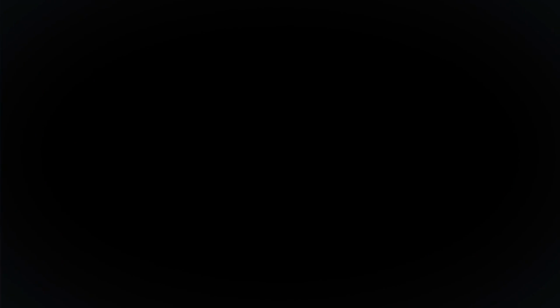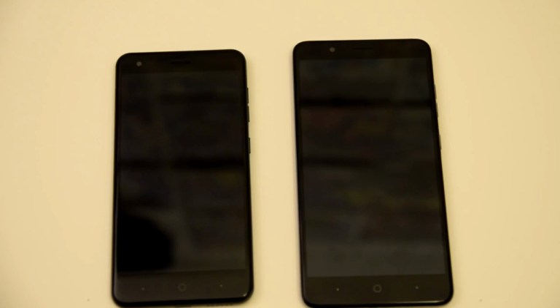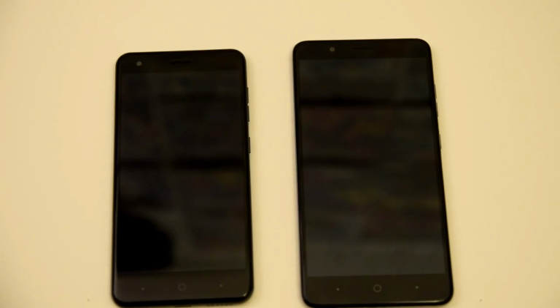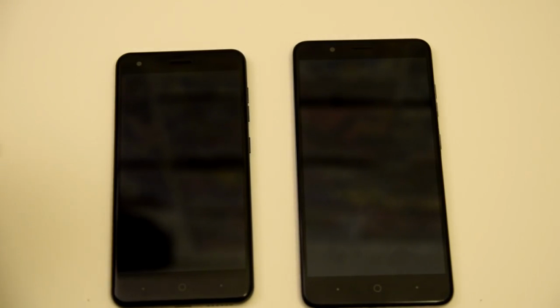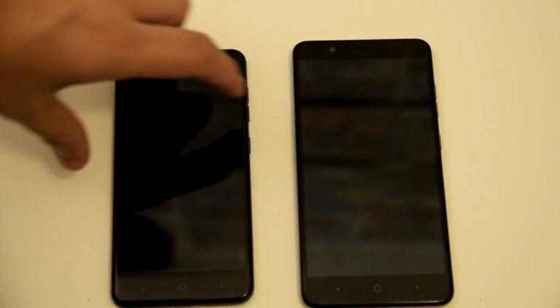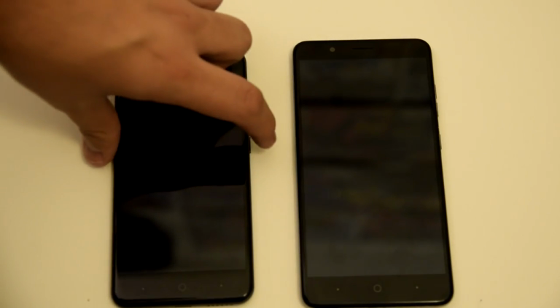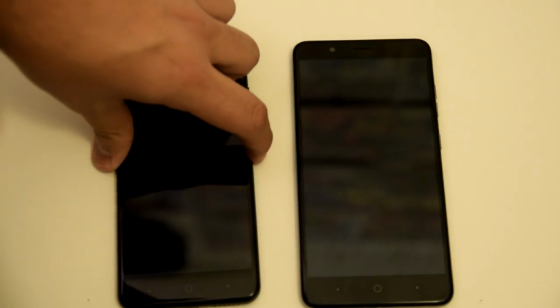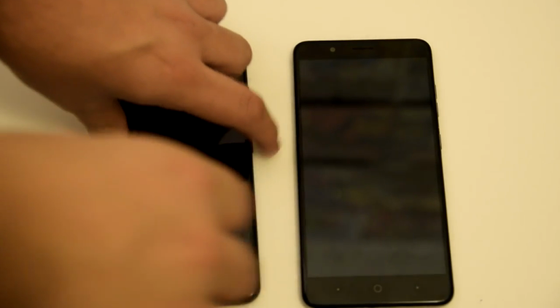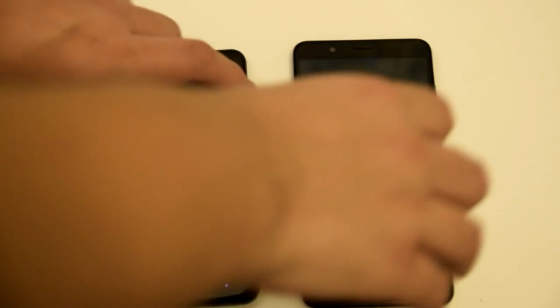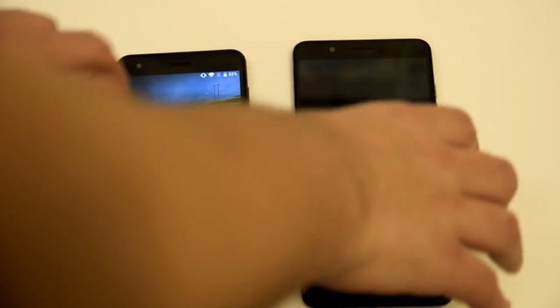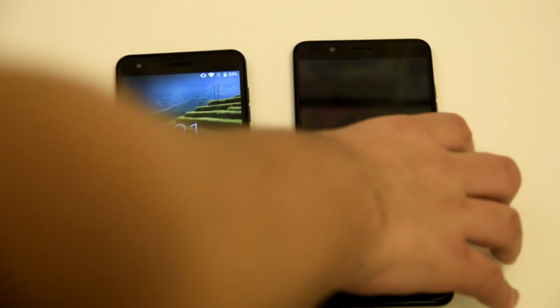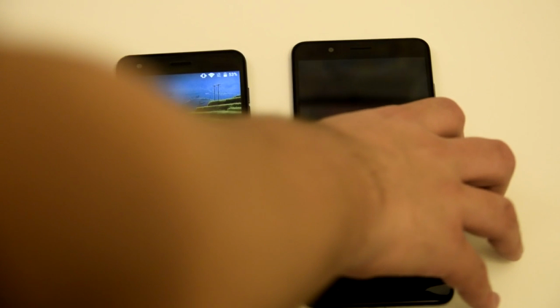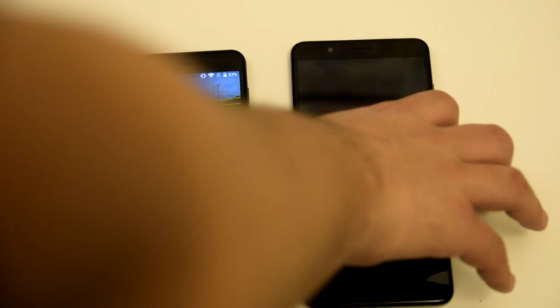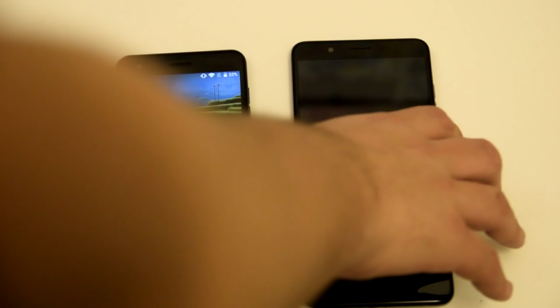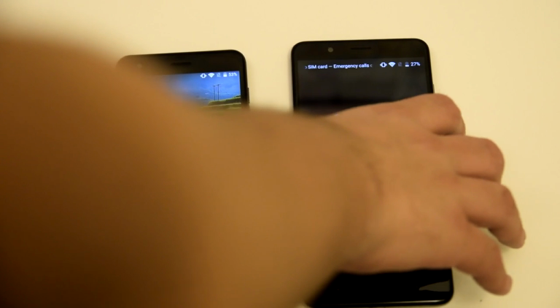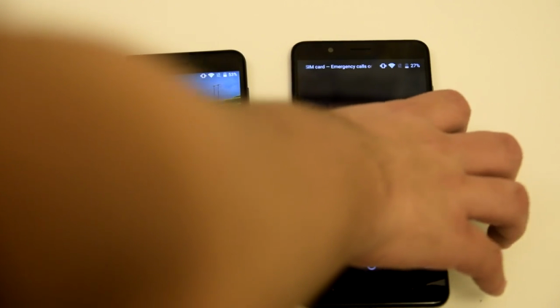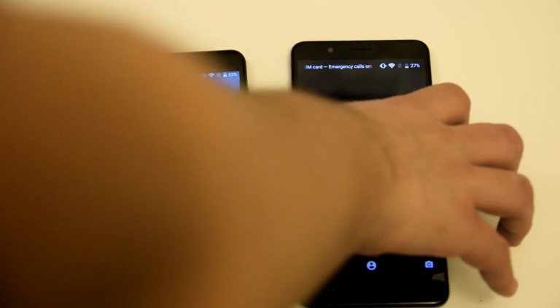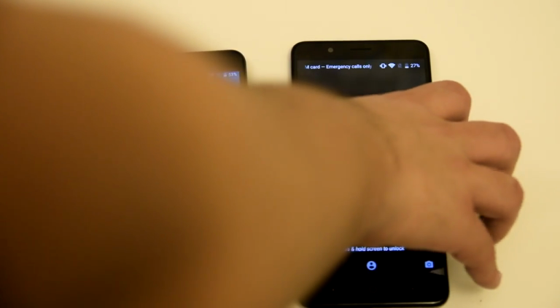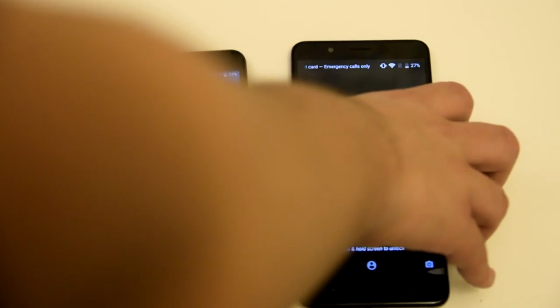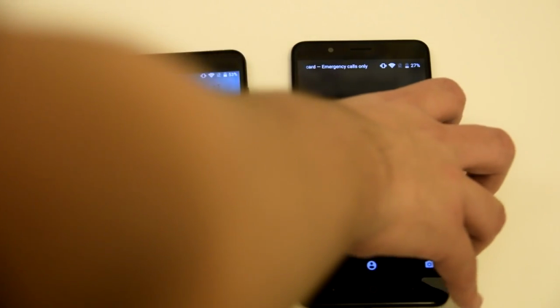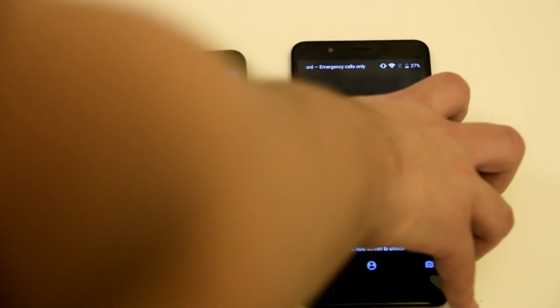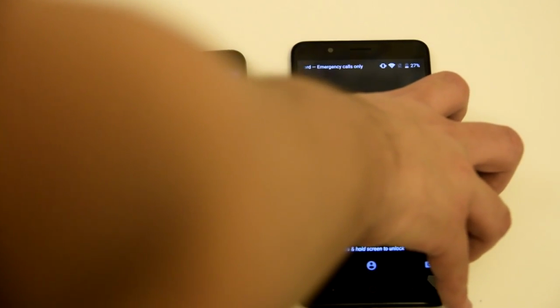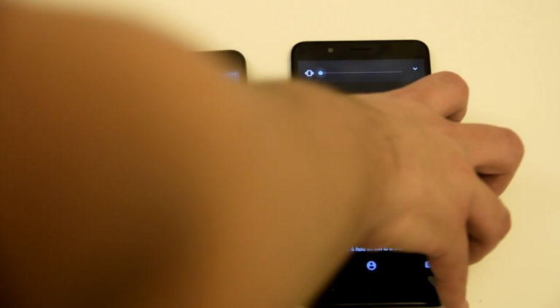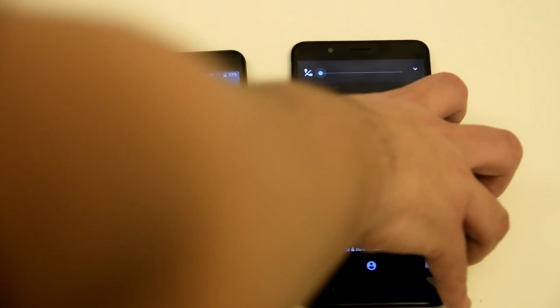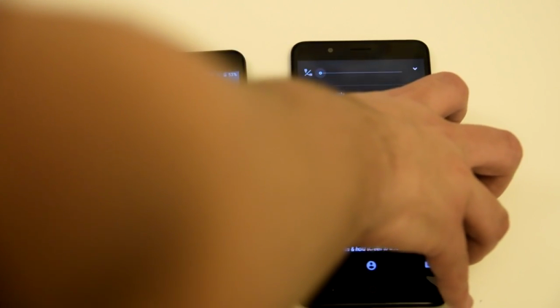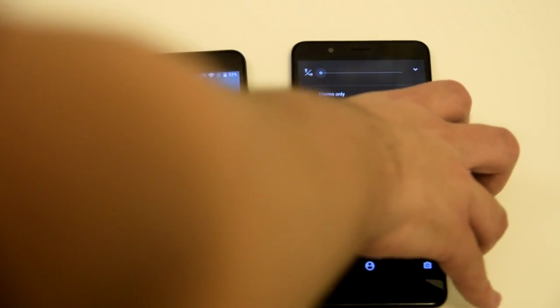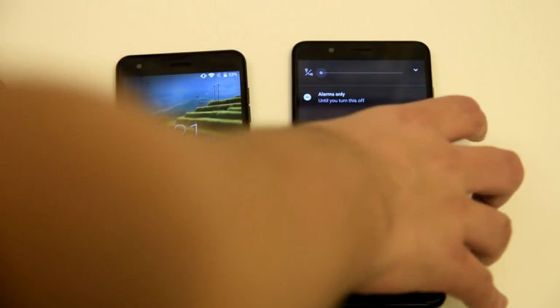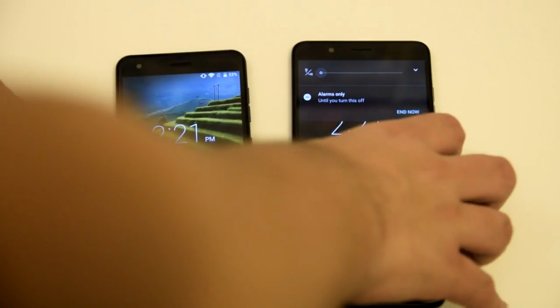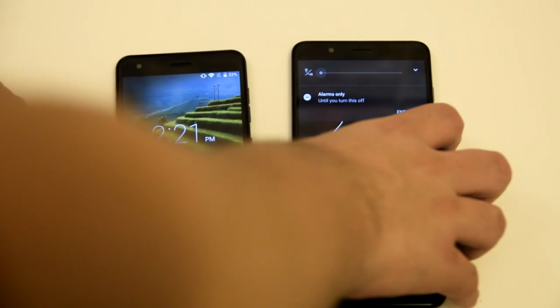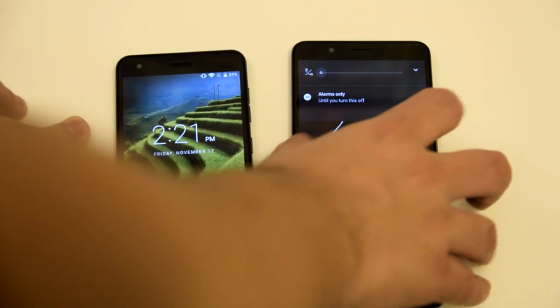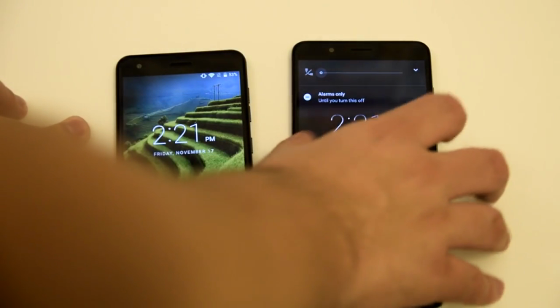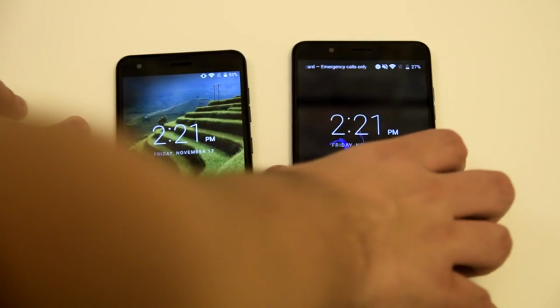The first test we're going to go ahead and do is actually restart both of the phones and see which phone actually boots up first.